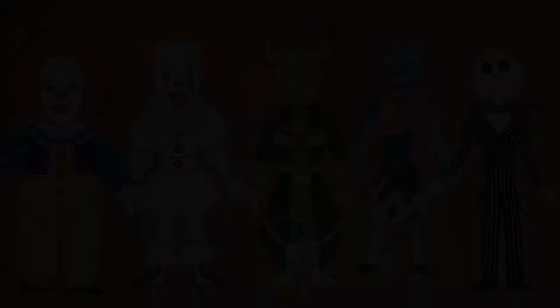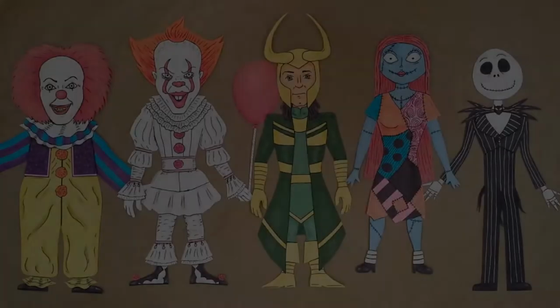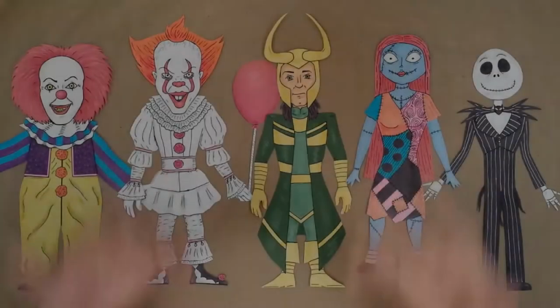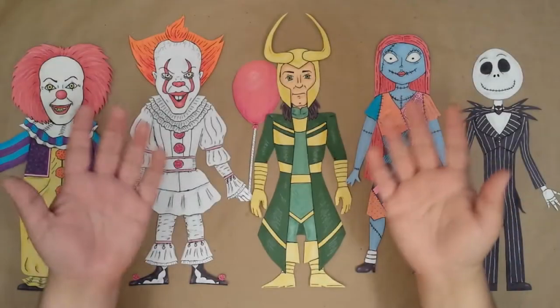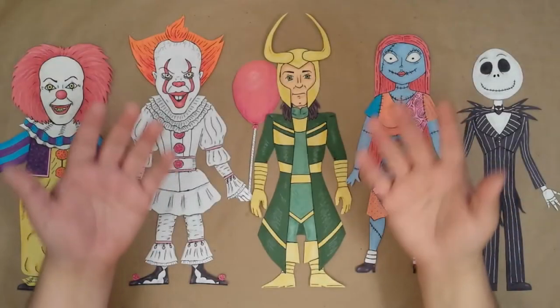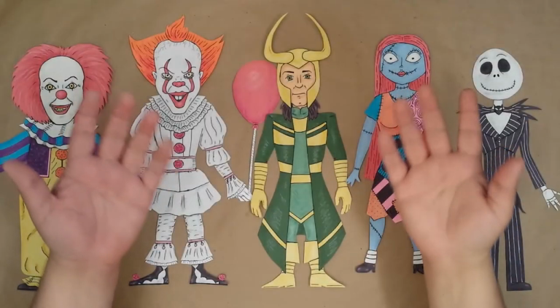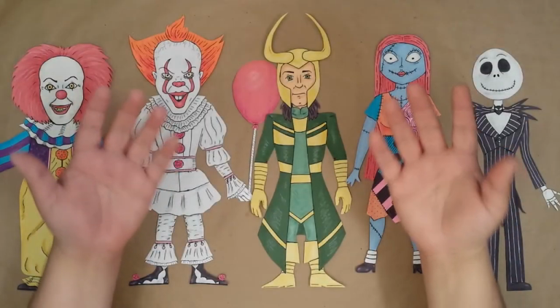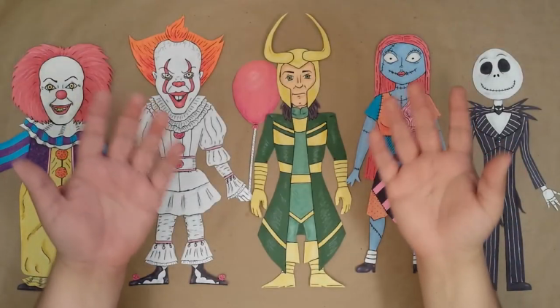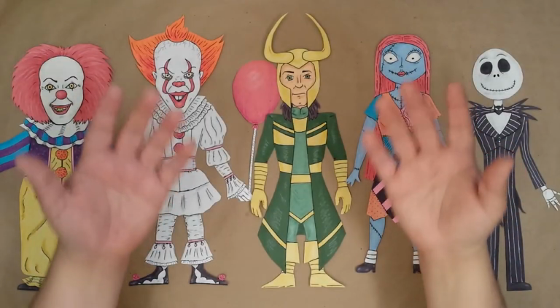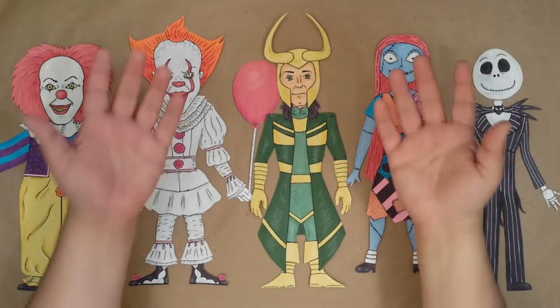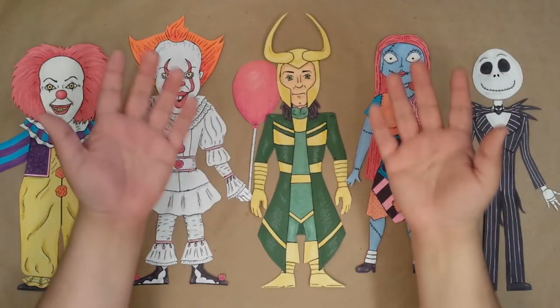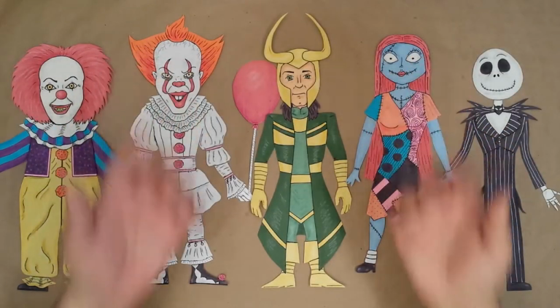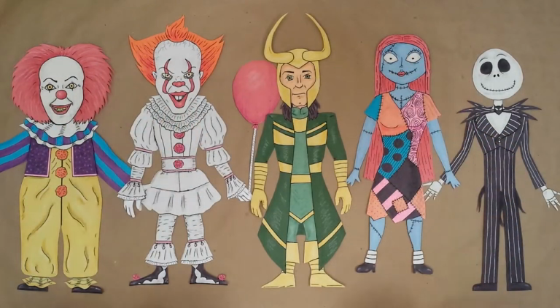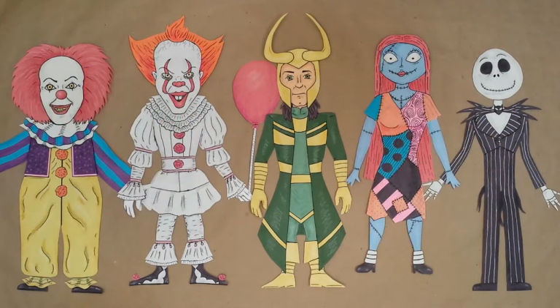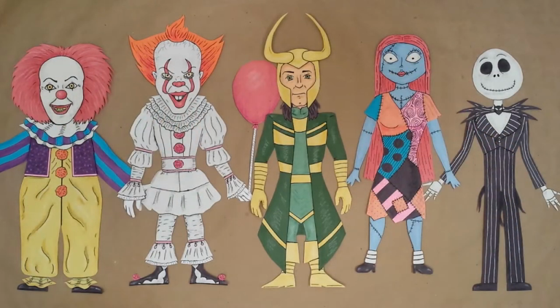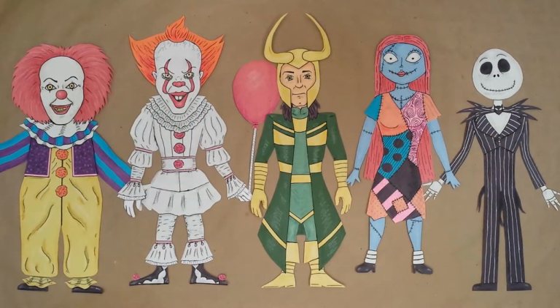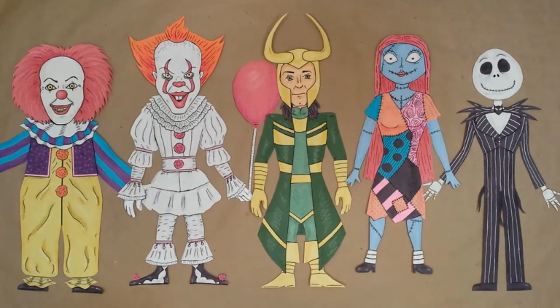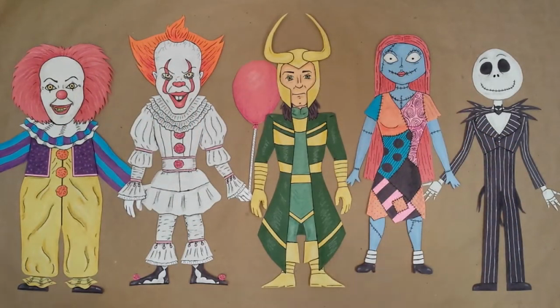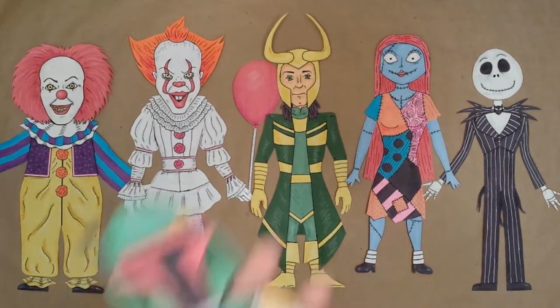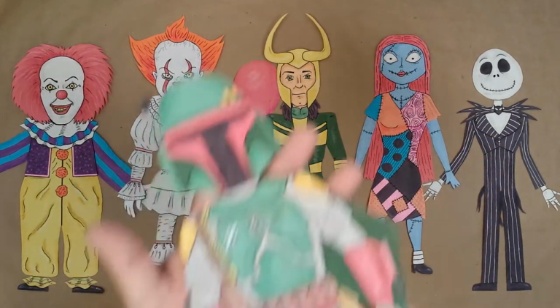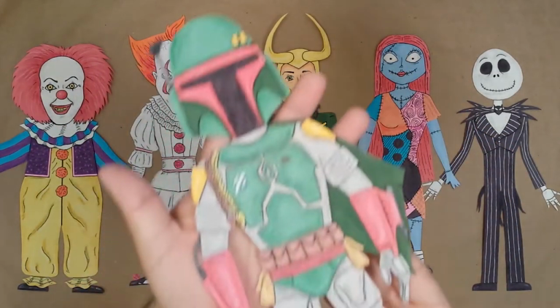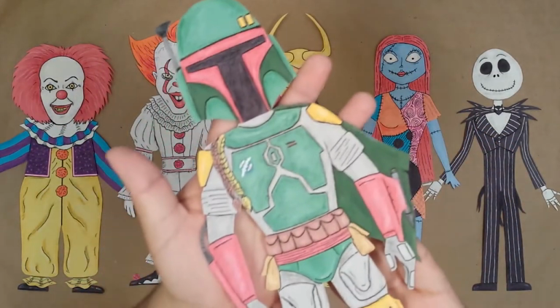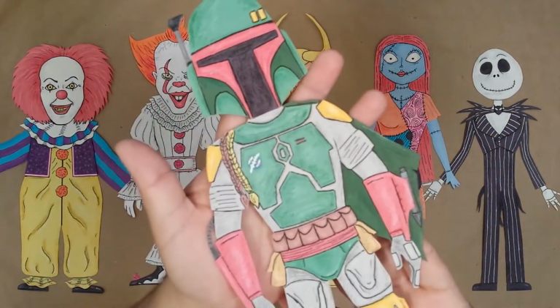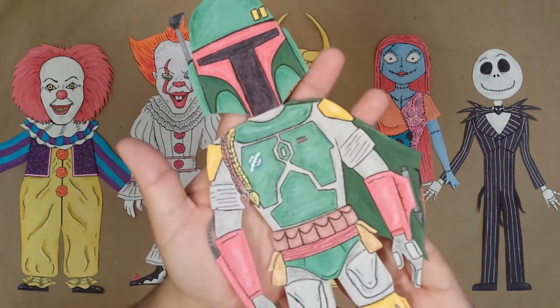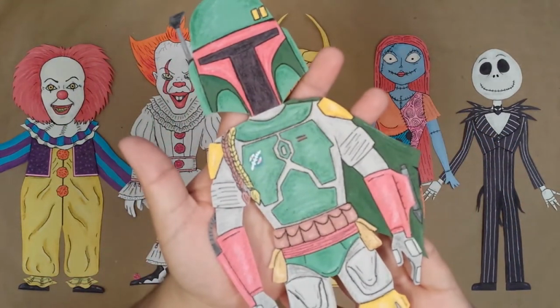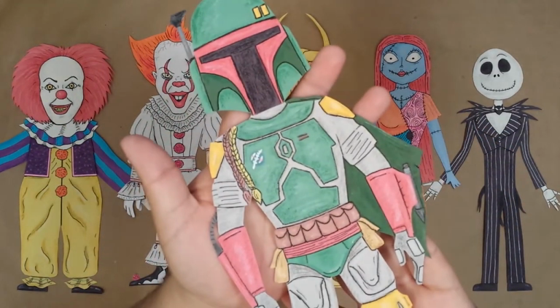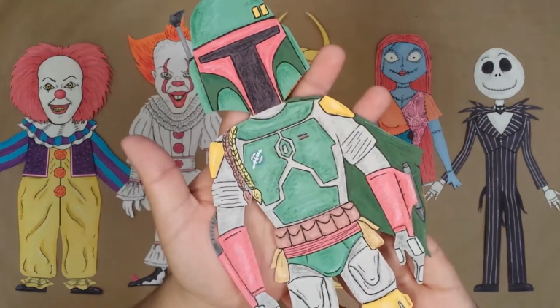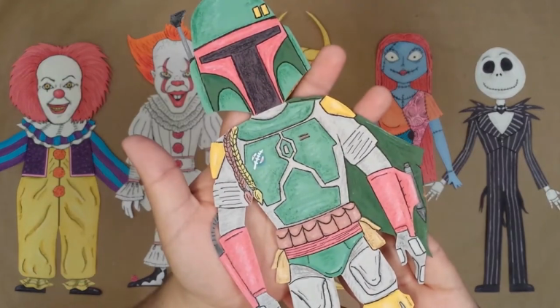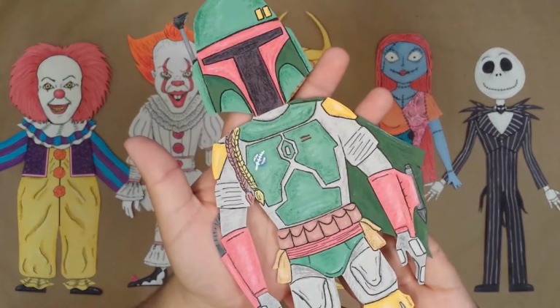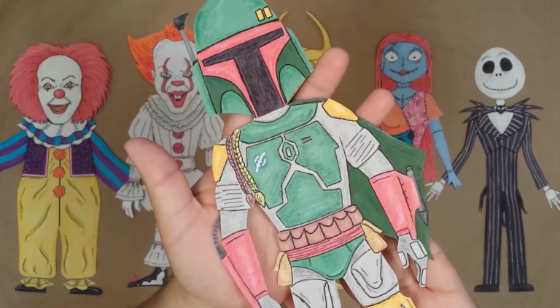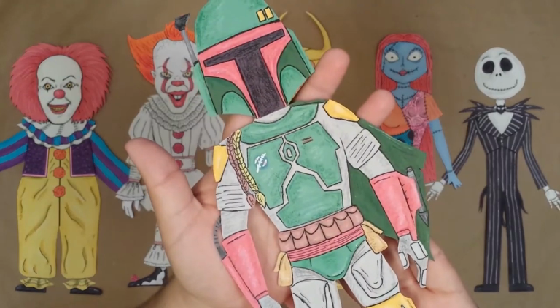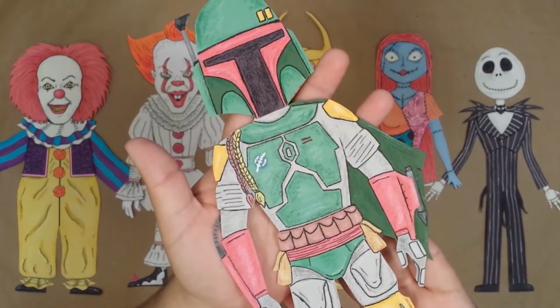Welcome back to Ricky Does It, where today I'll be making Boba Fett out of construction paper.